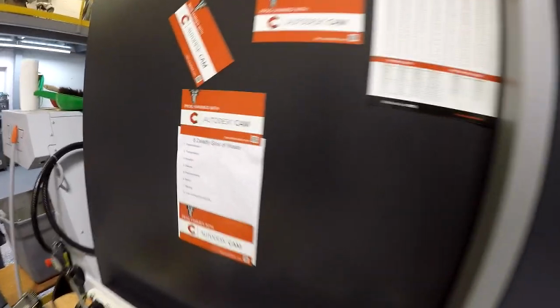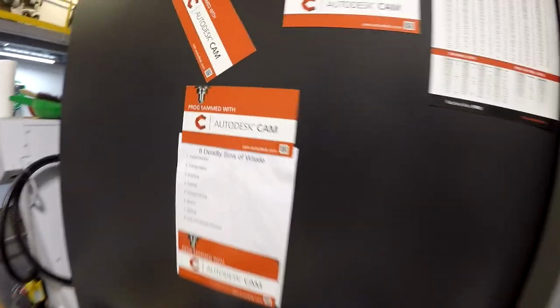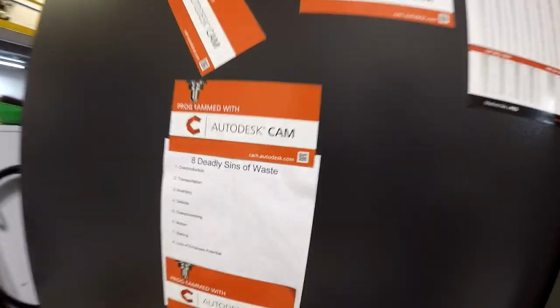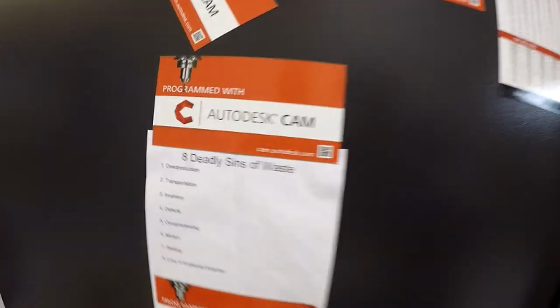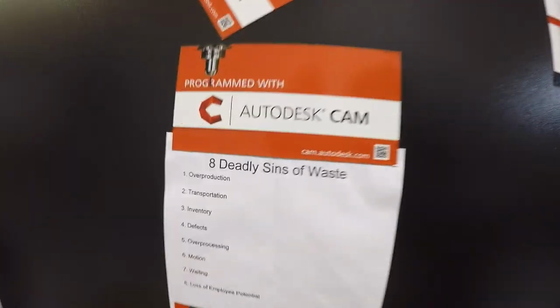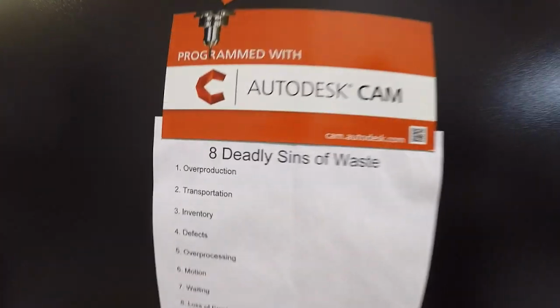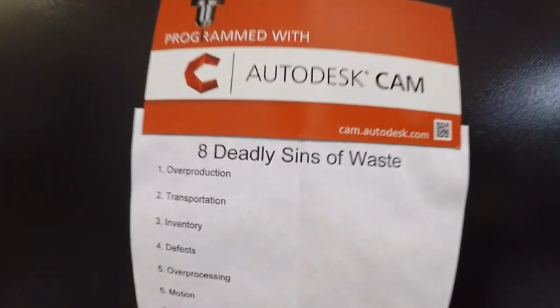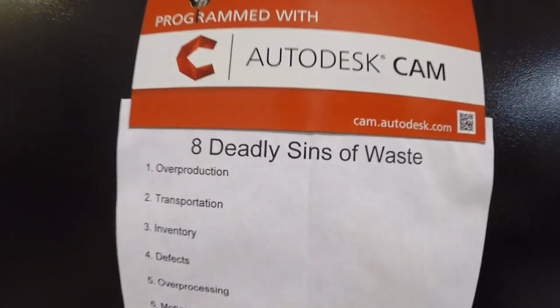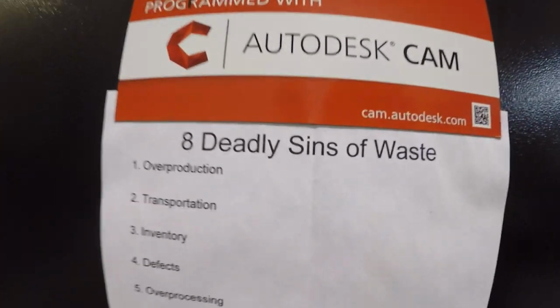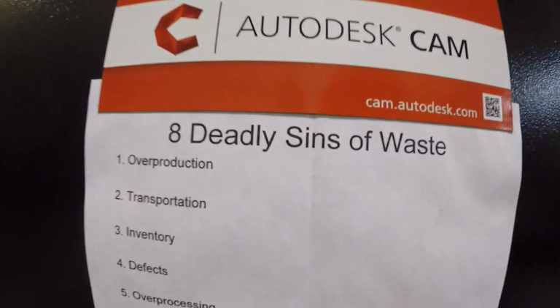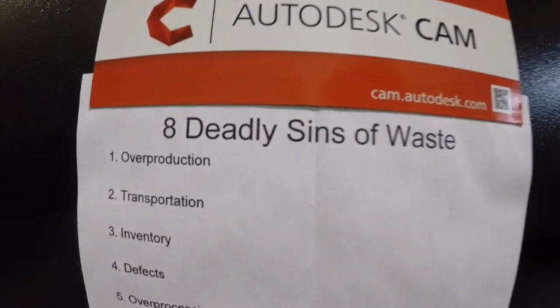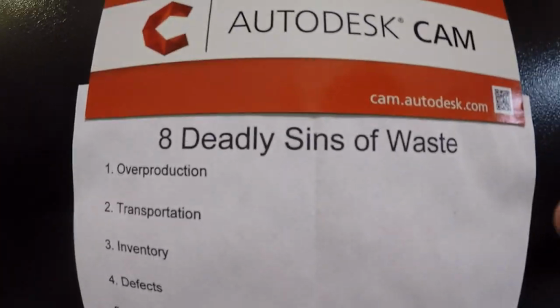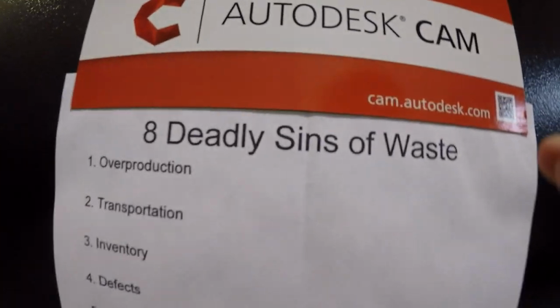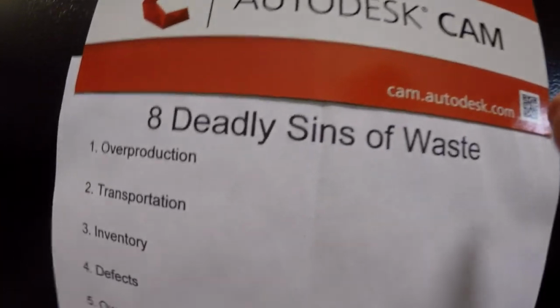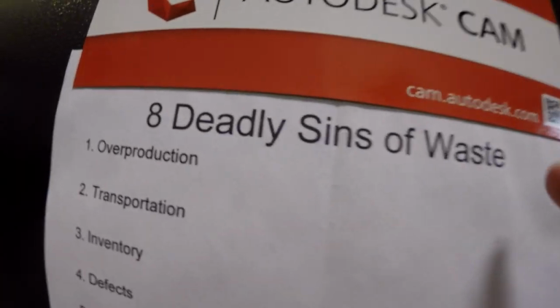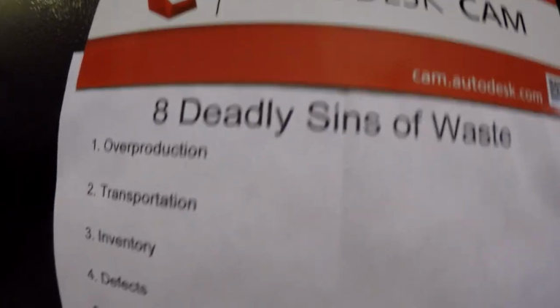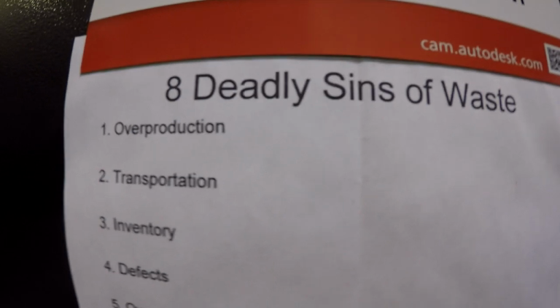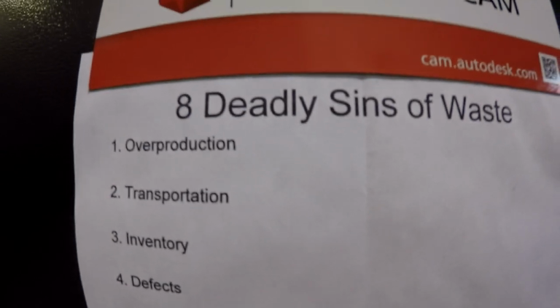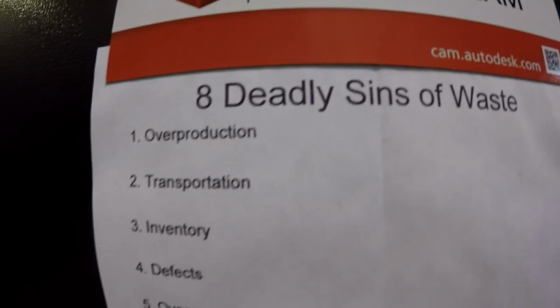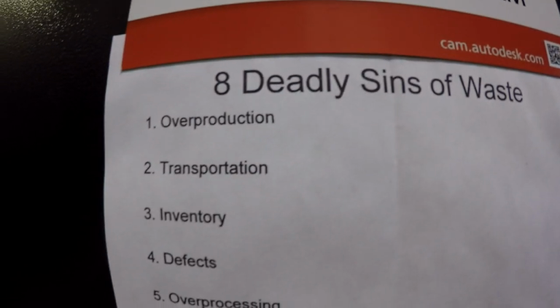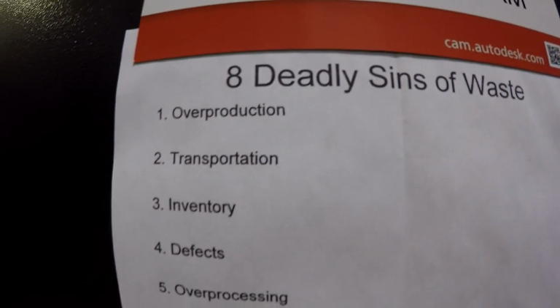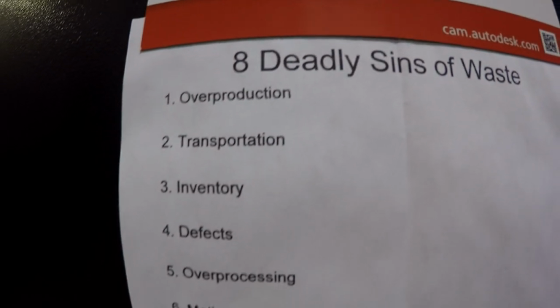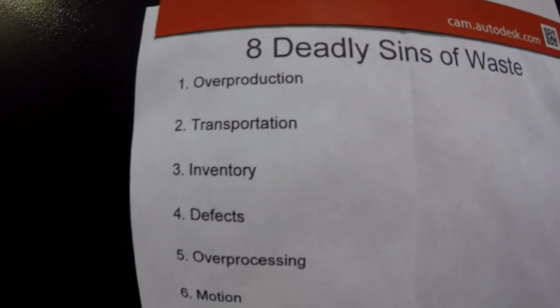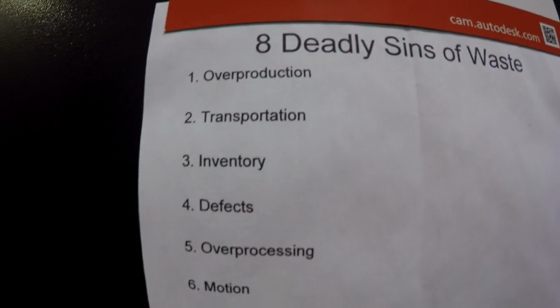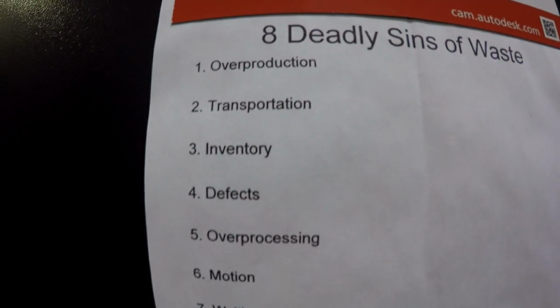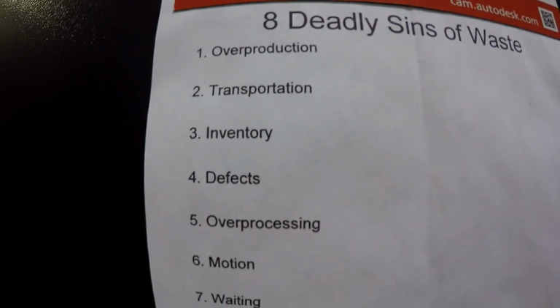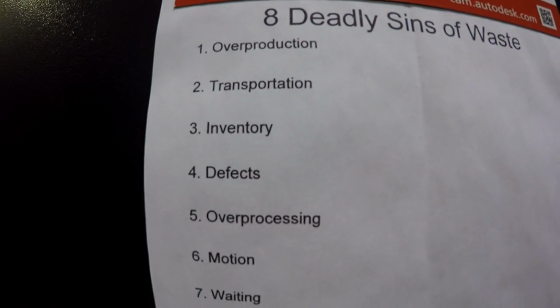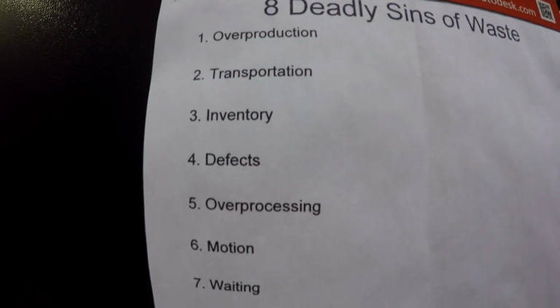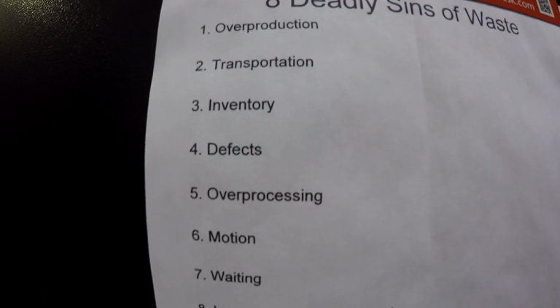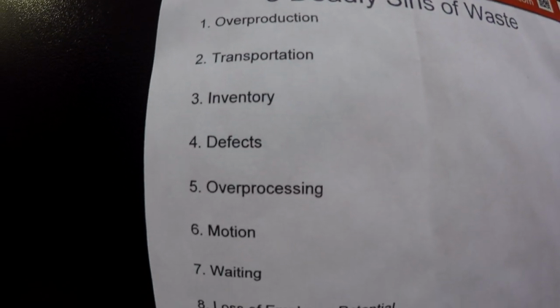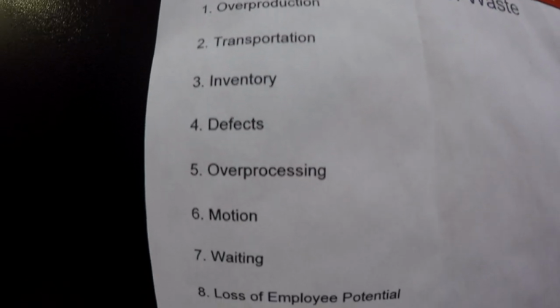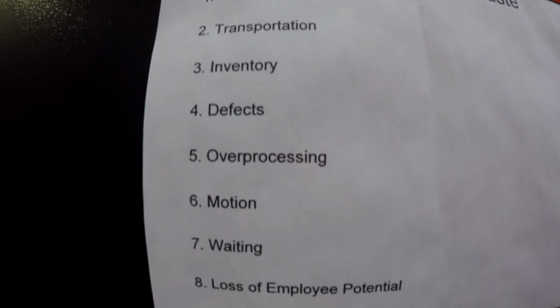Numero uno: overproduction. Number two: transportation.